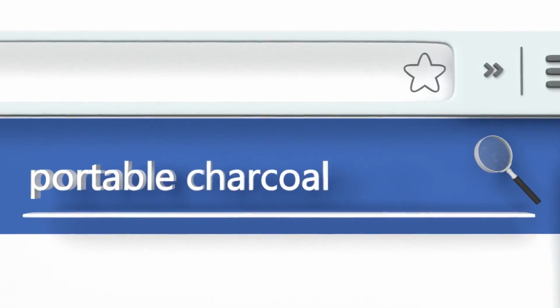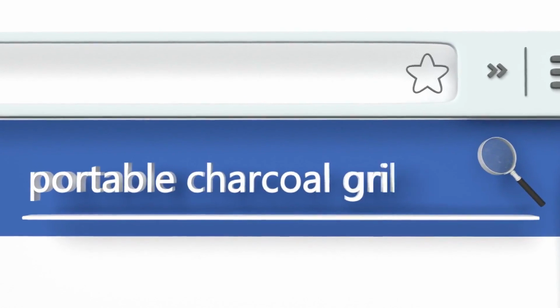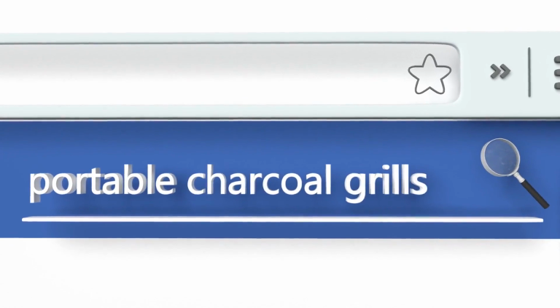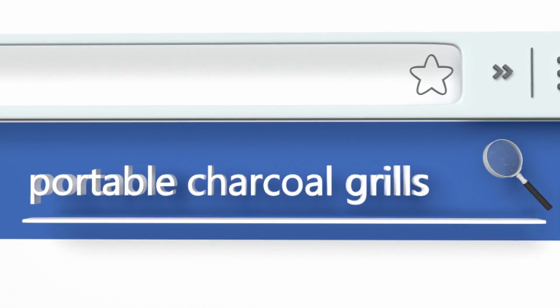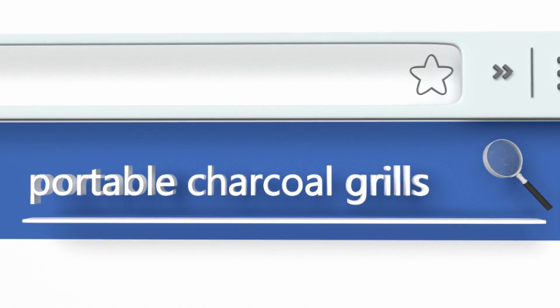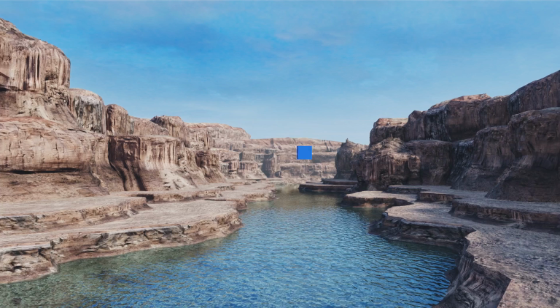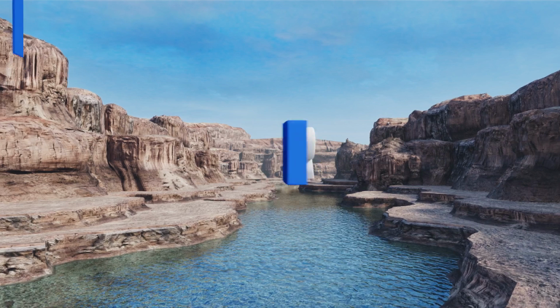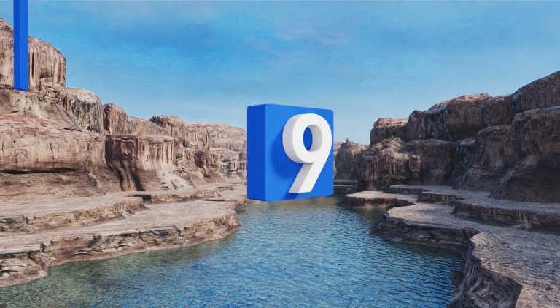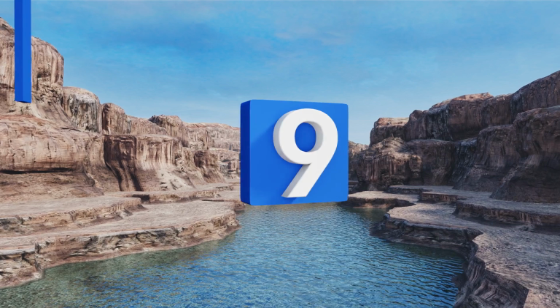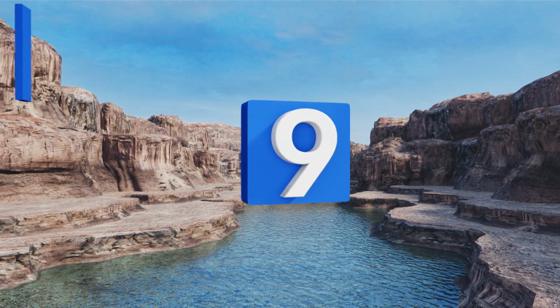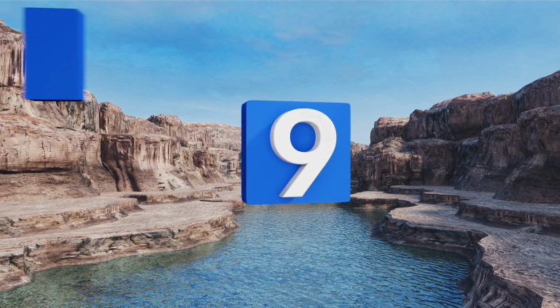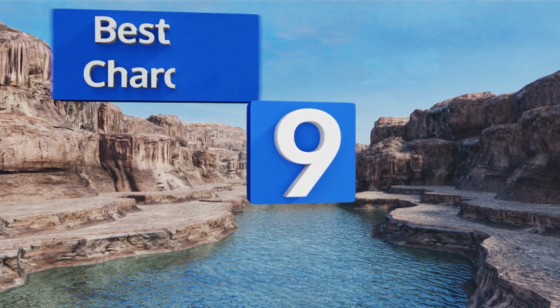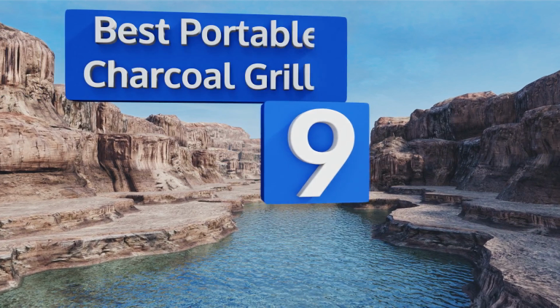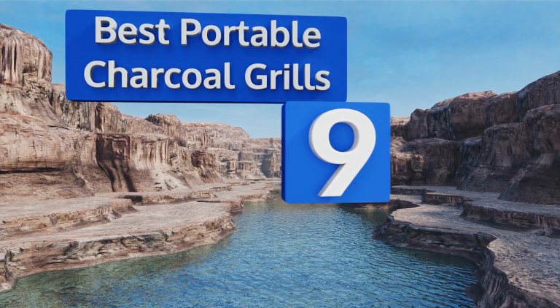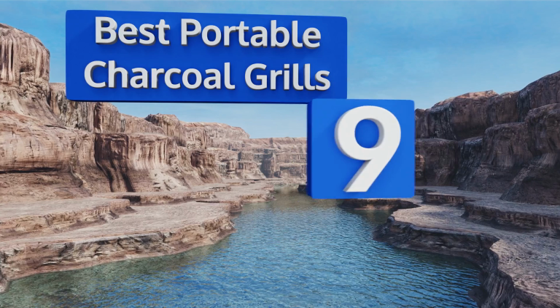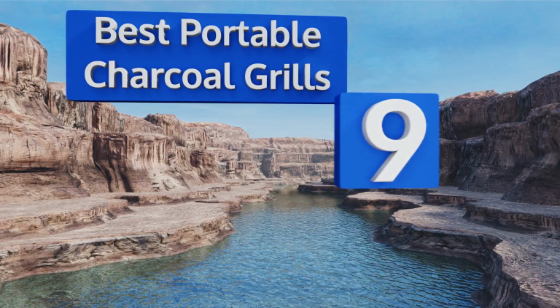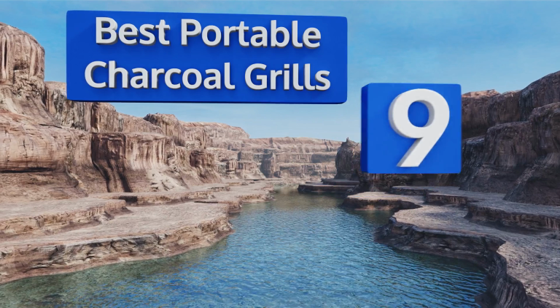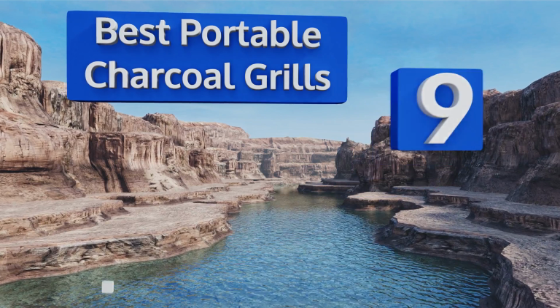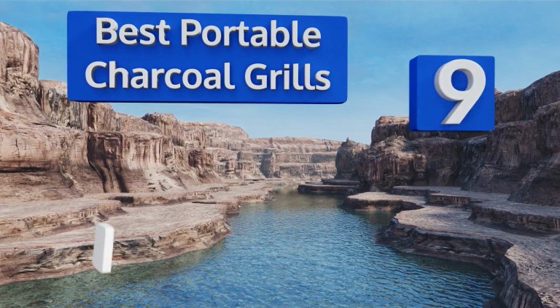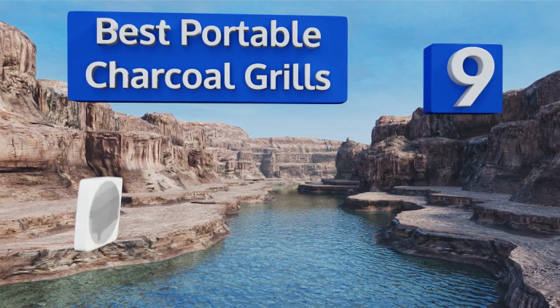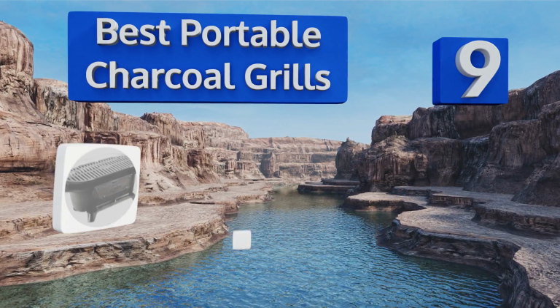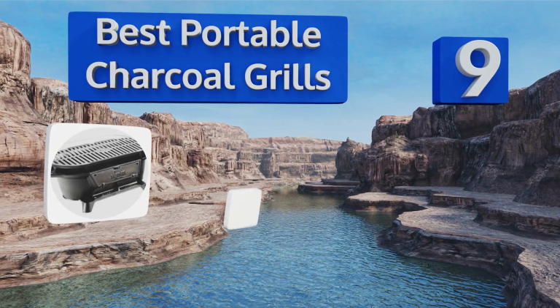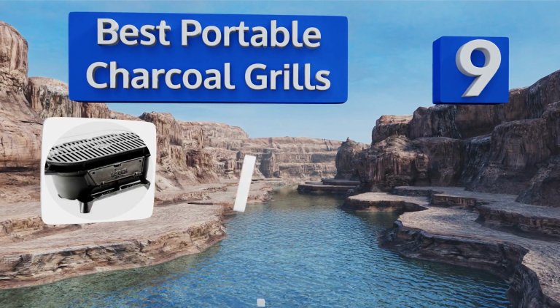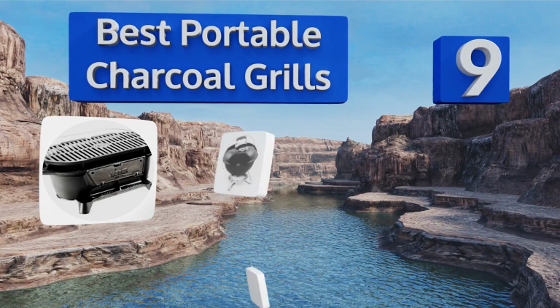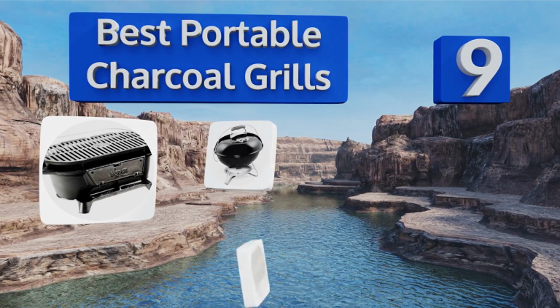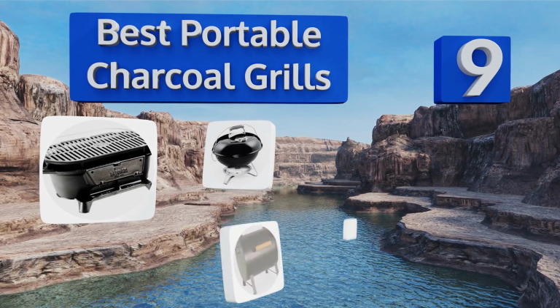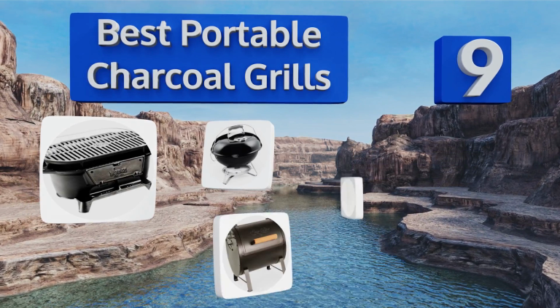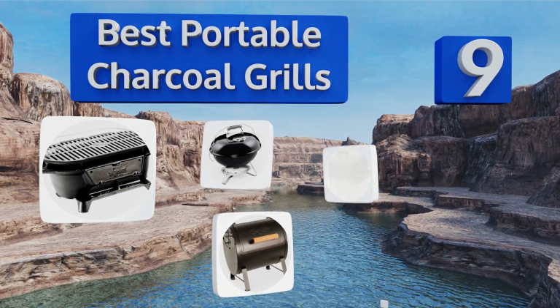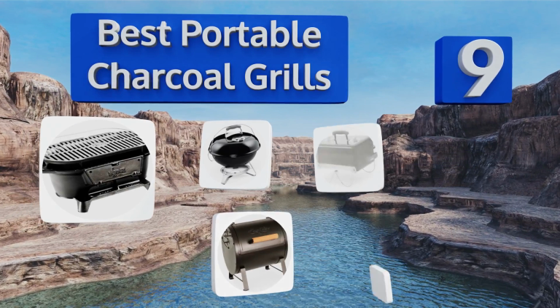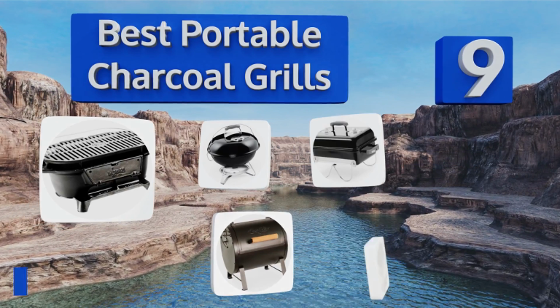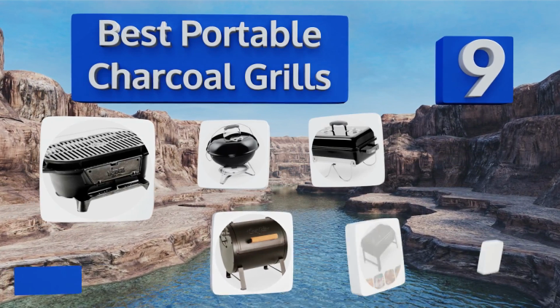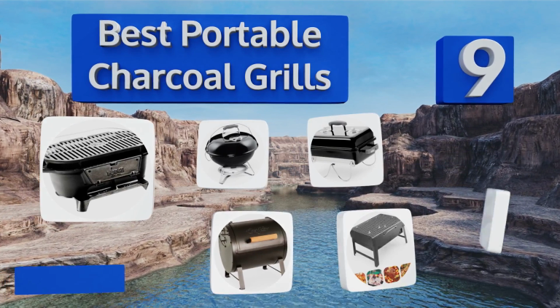EasyVid presents the nine best portable charcoal grills. Let's get started with the list.